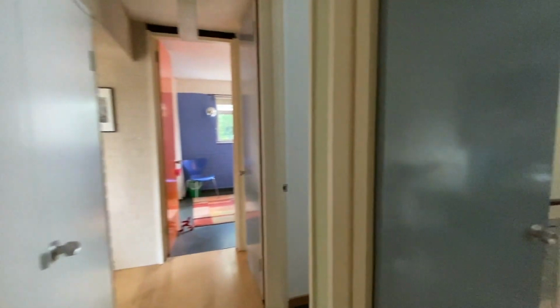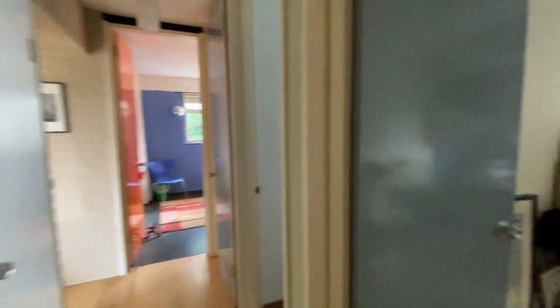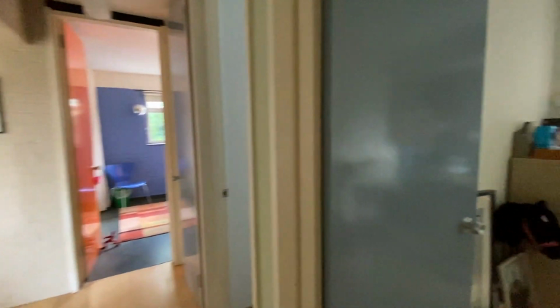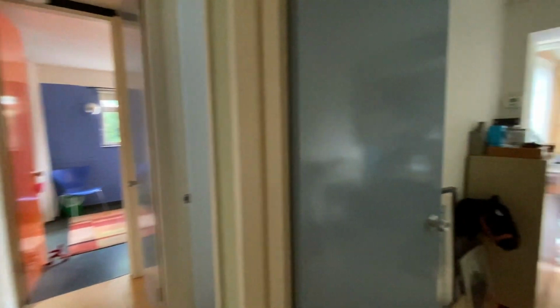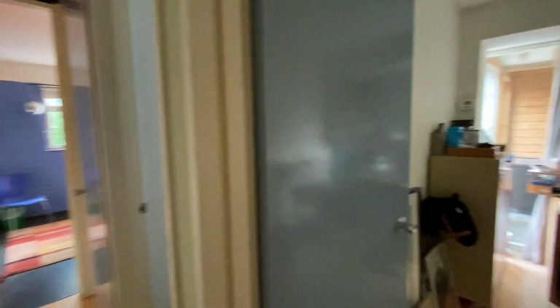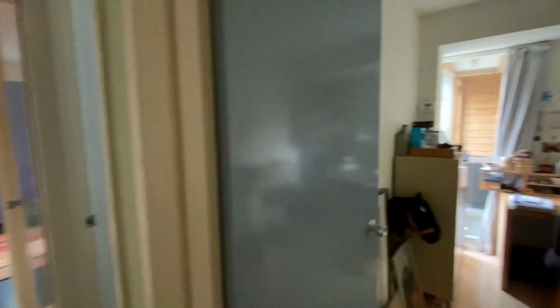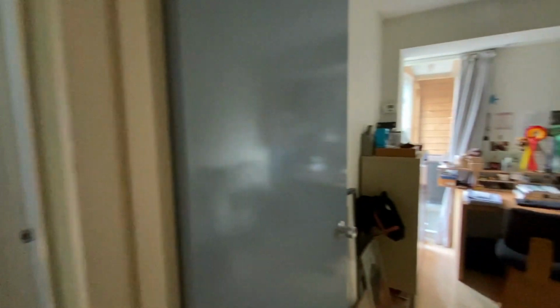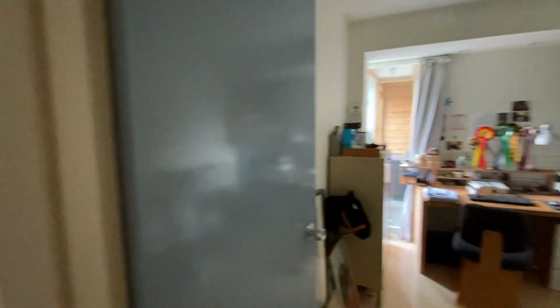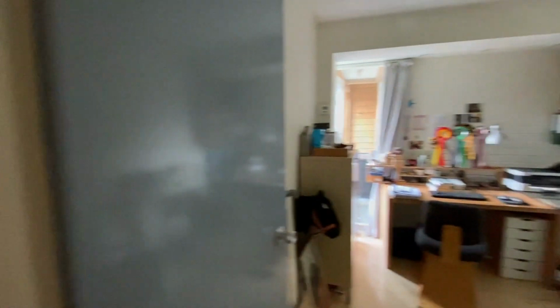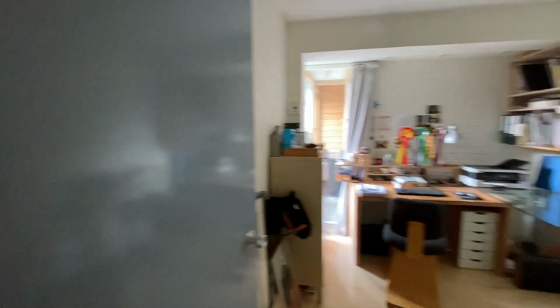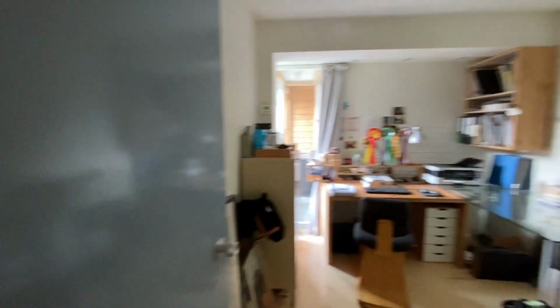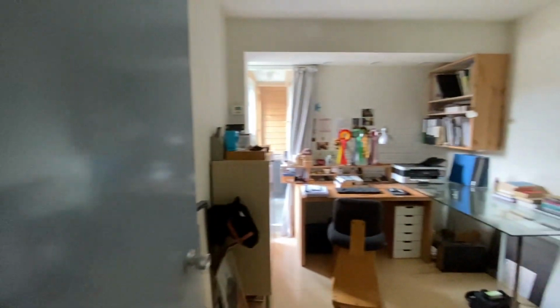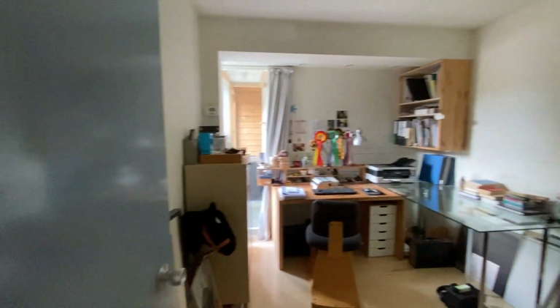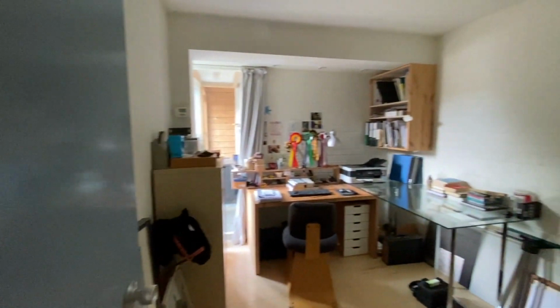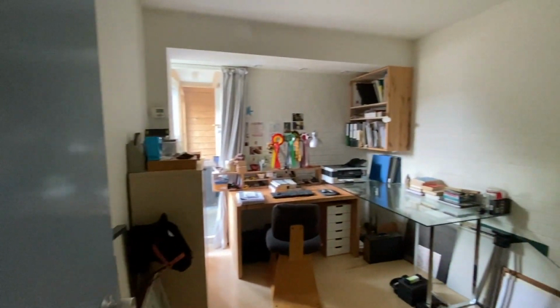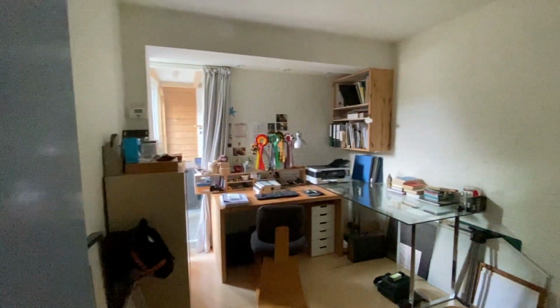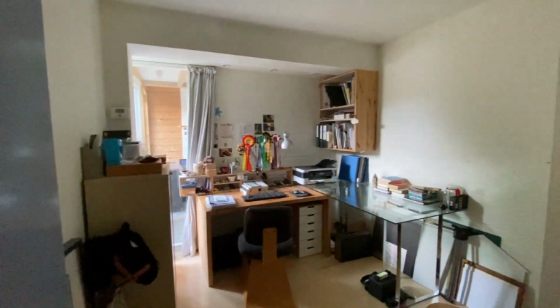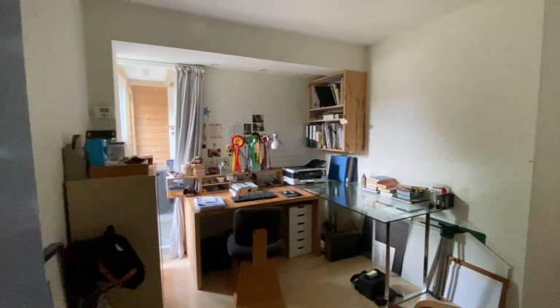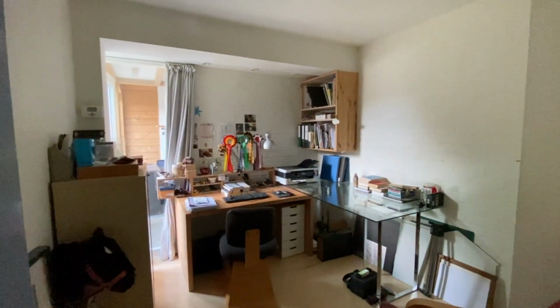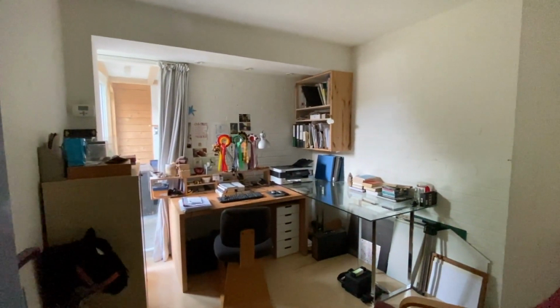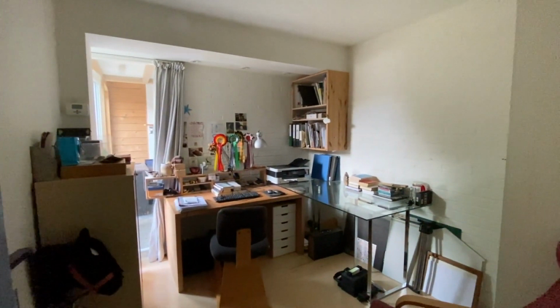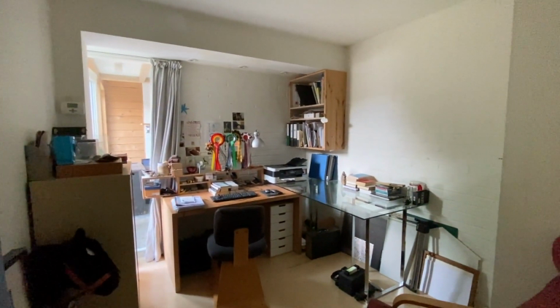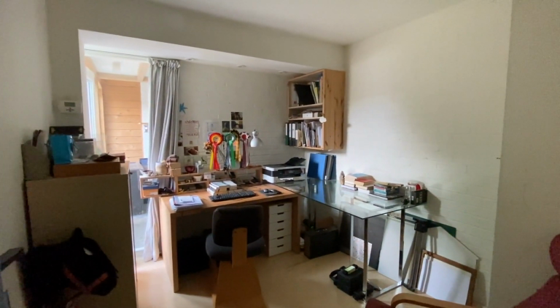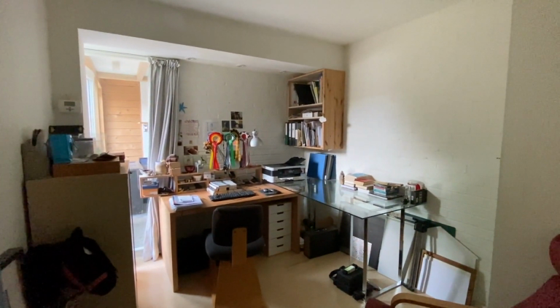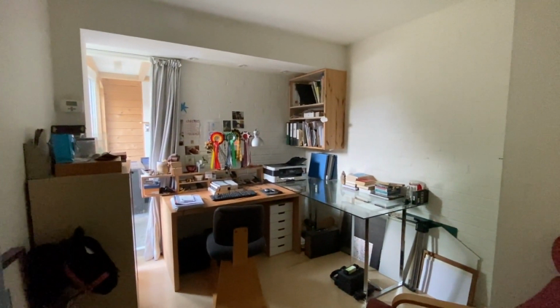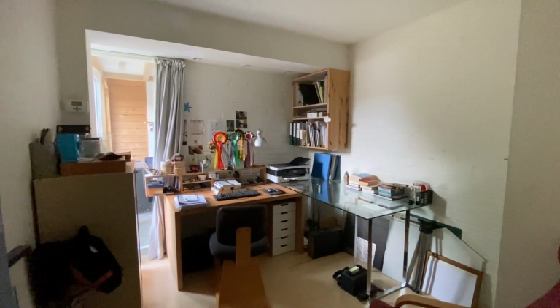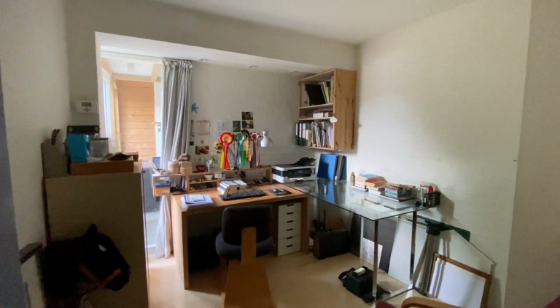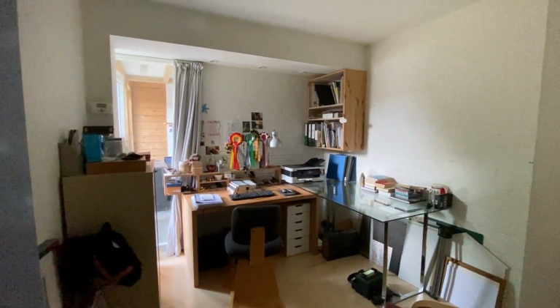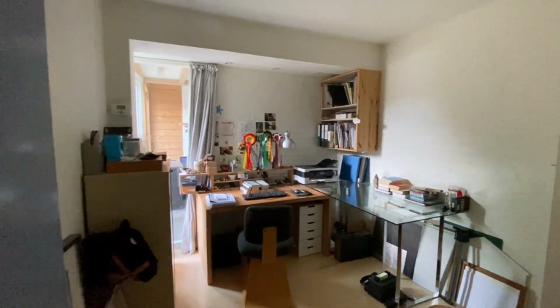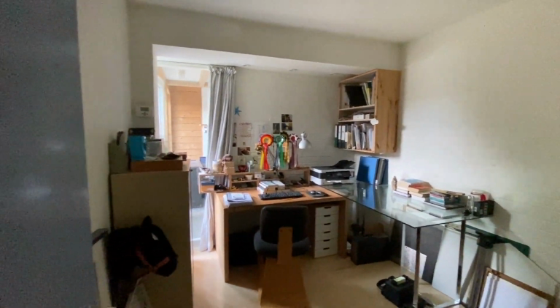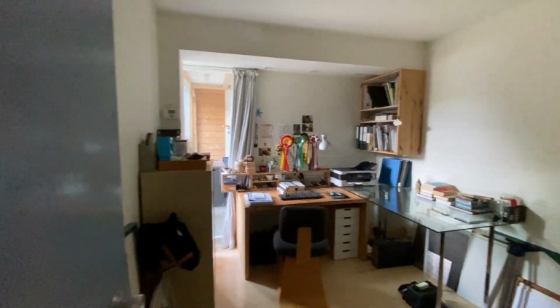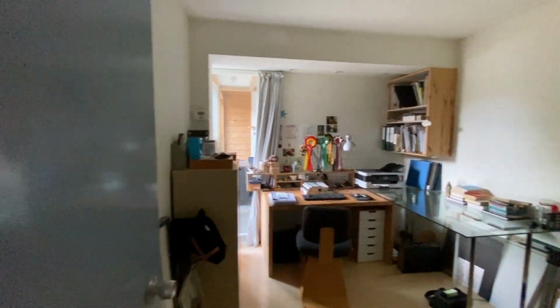Down the inner entrance hall again and turning right, we enter the third bedroom, which is currently in use as a home office.